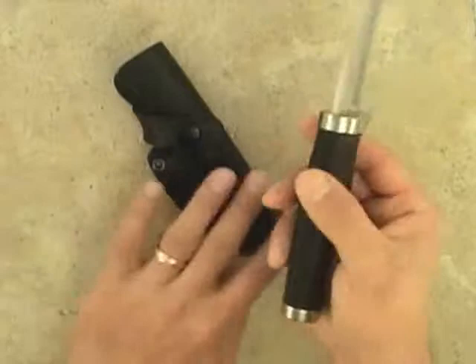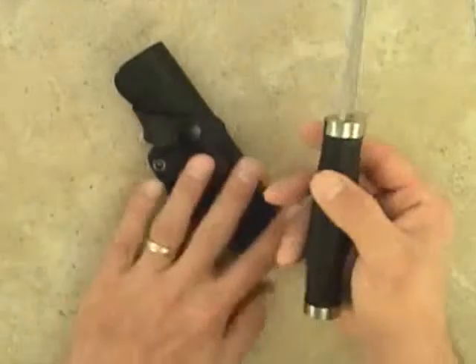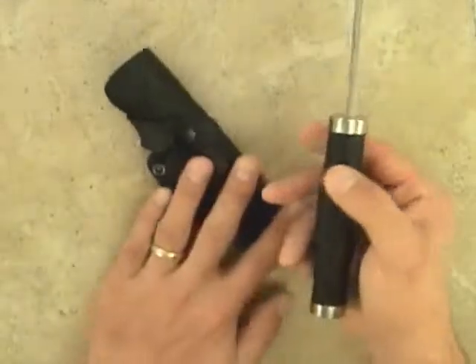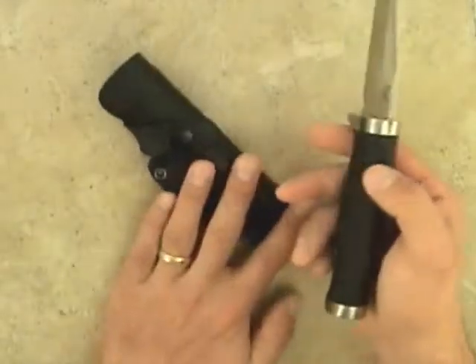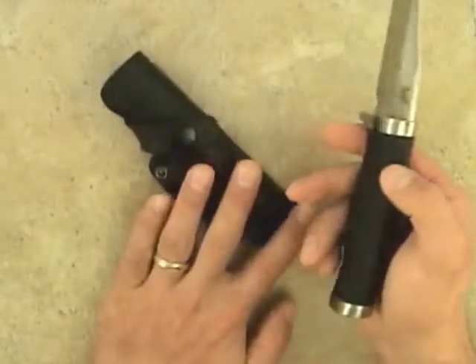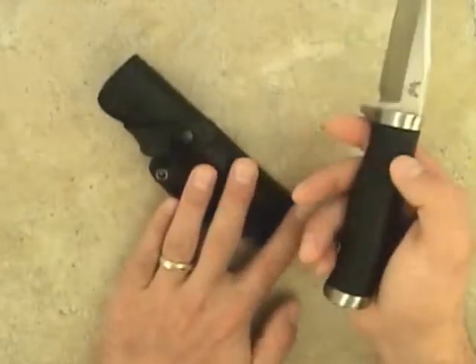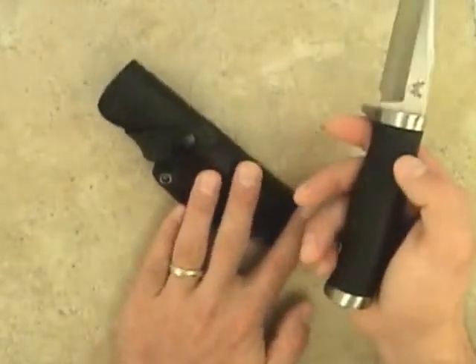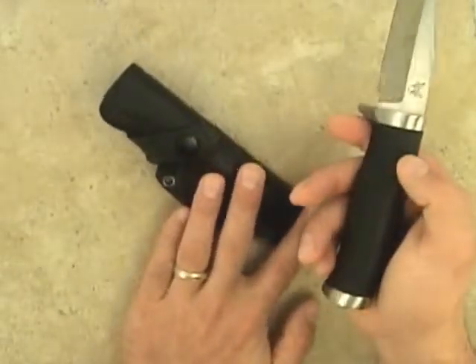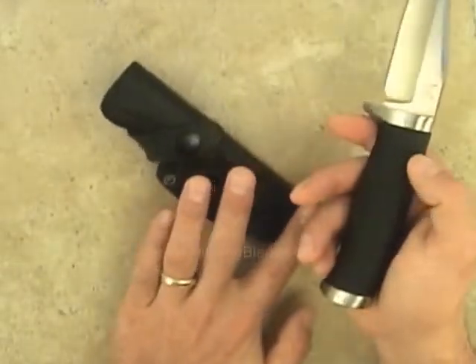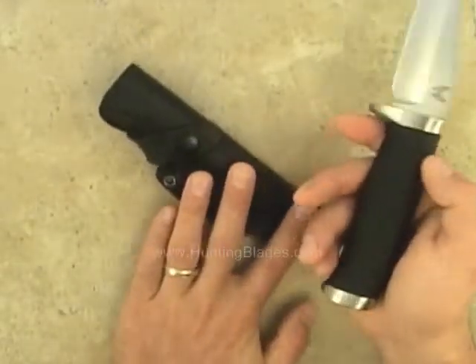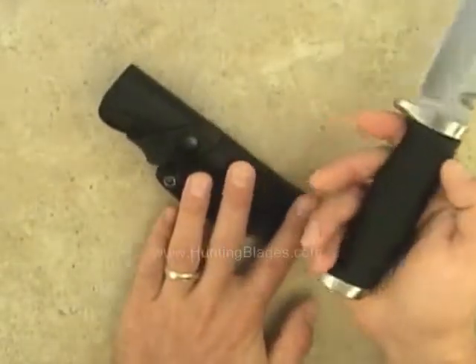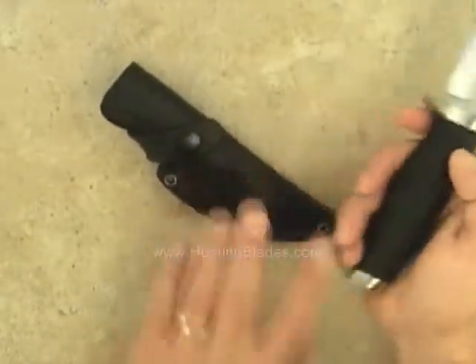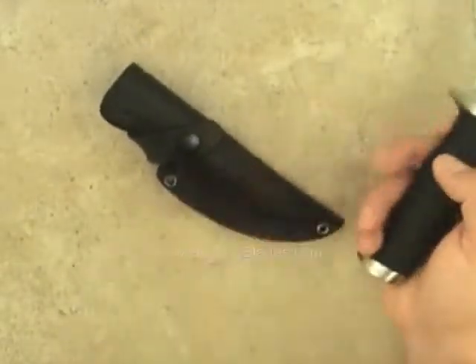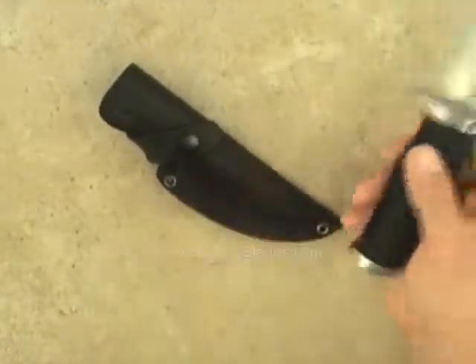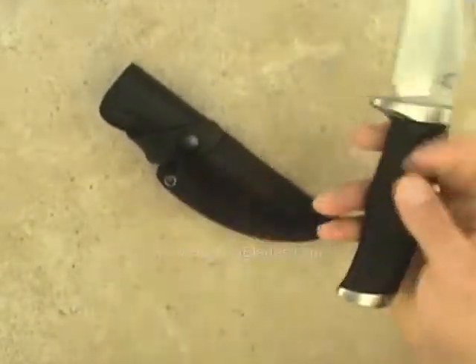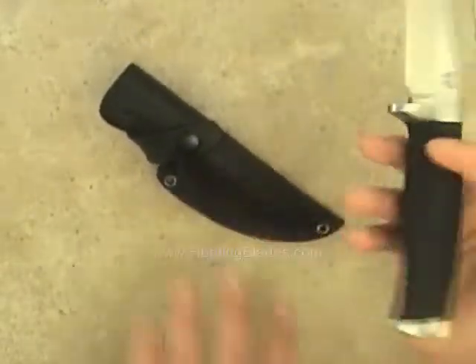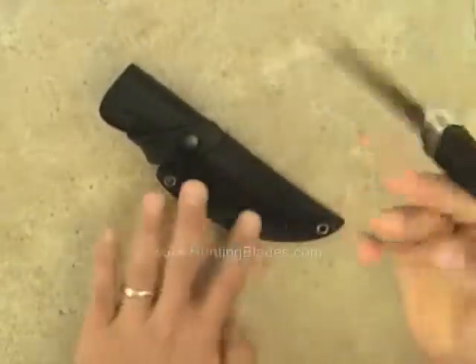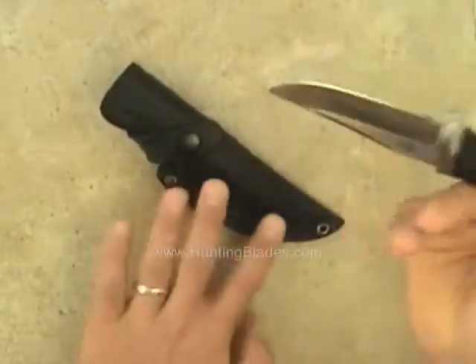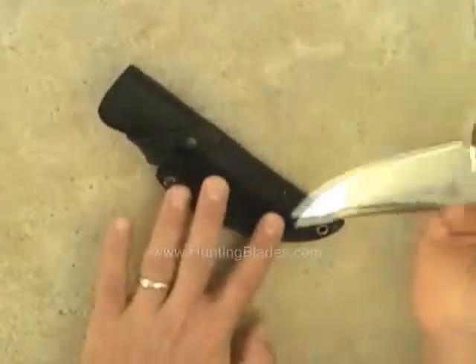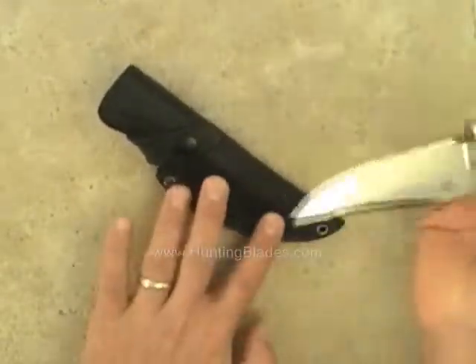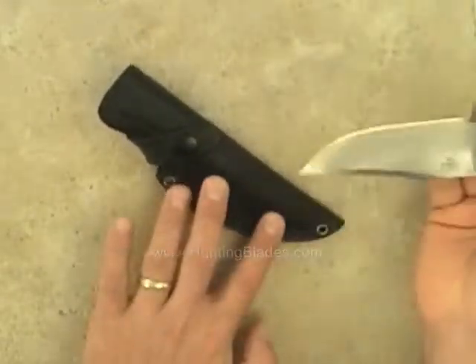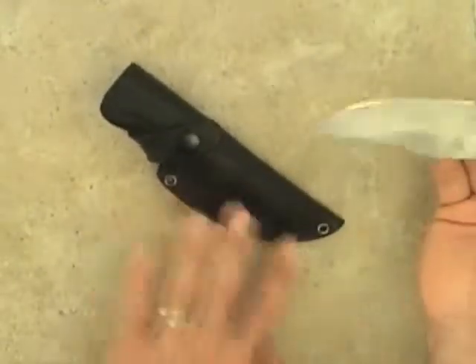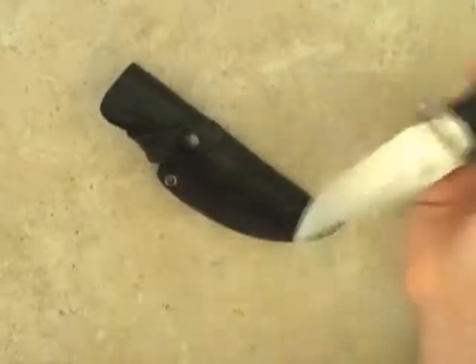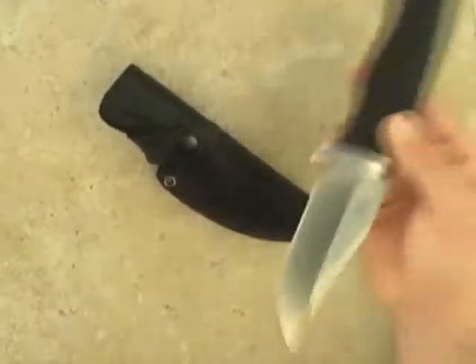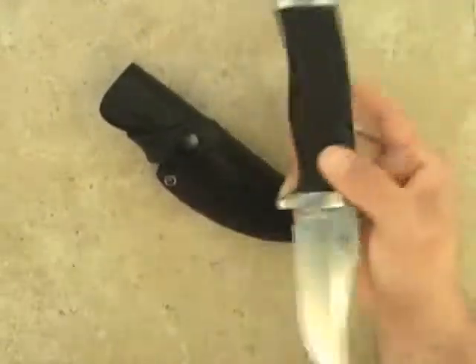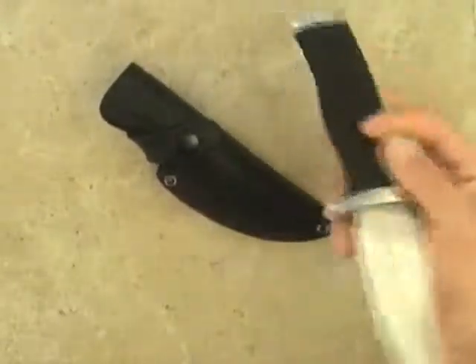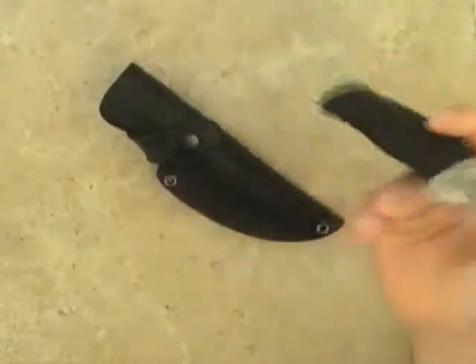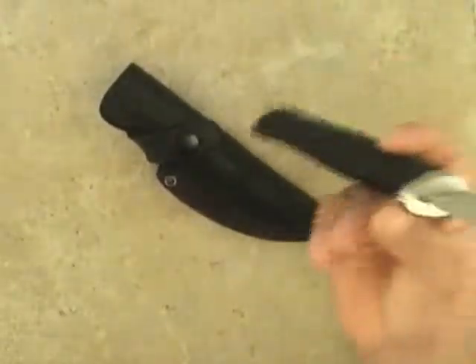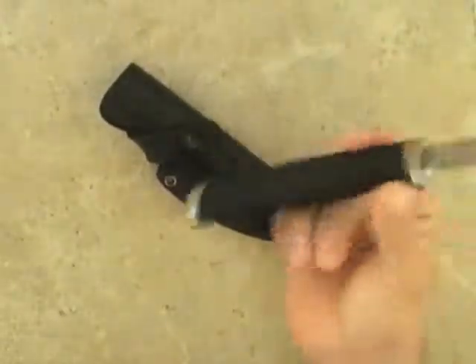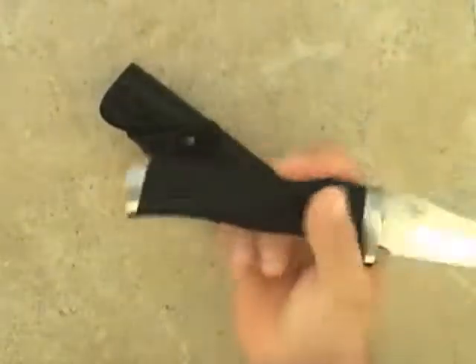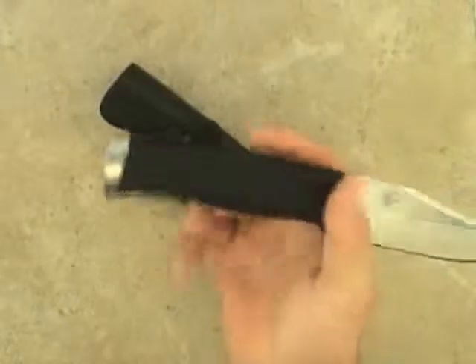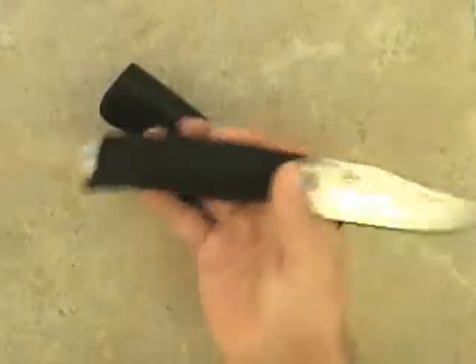The knife also comes with a very nice black leather sheath.